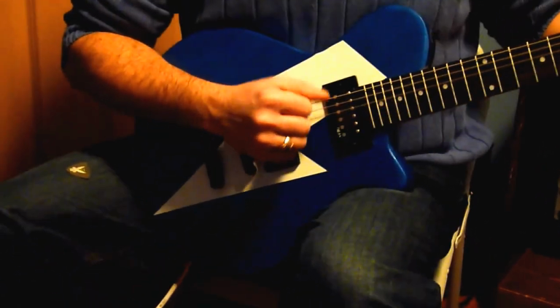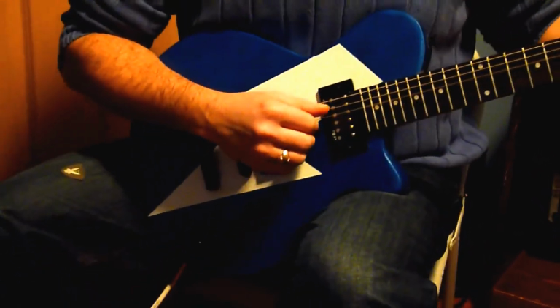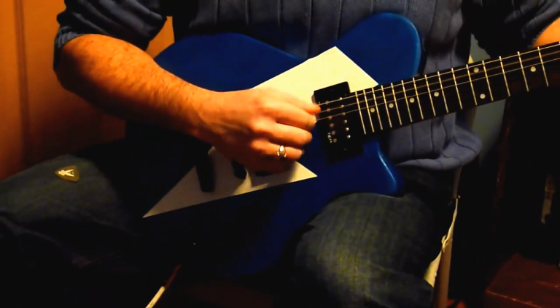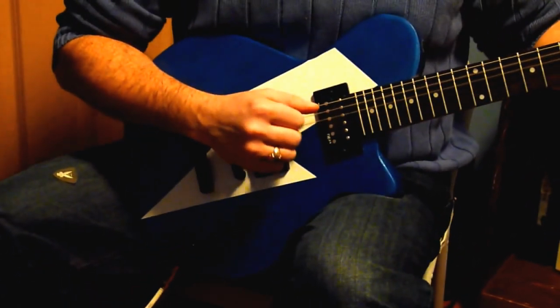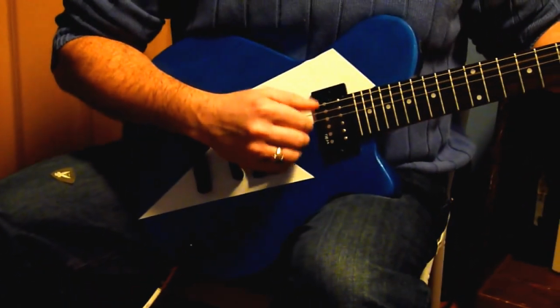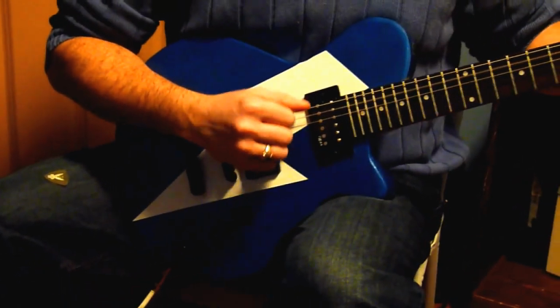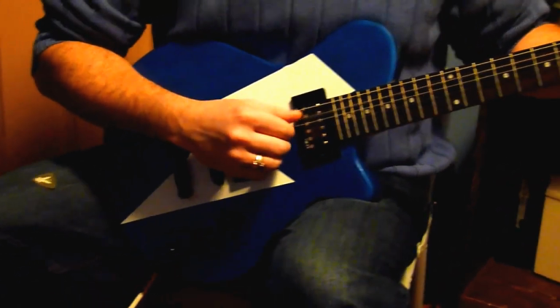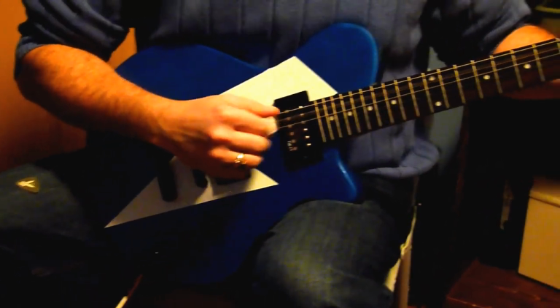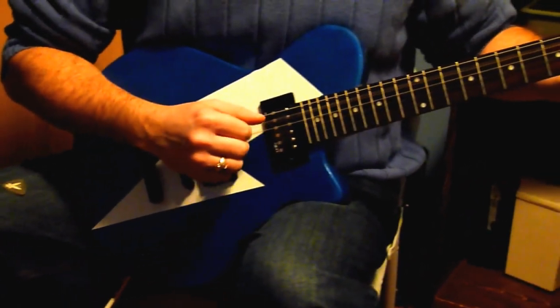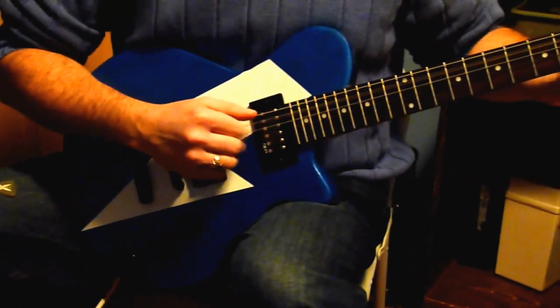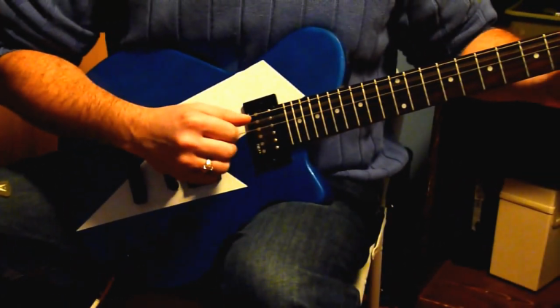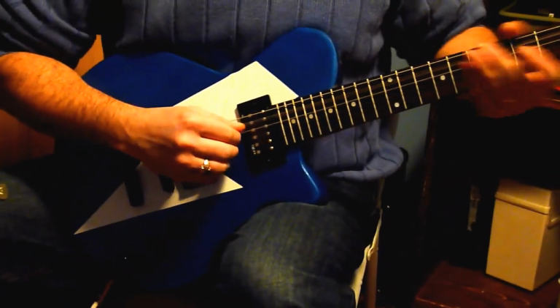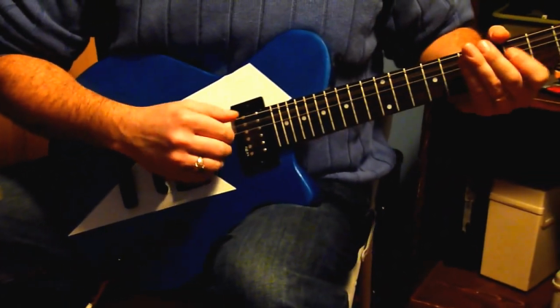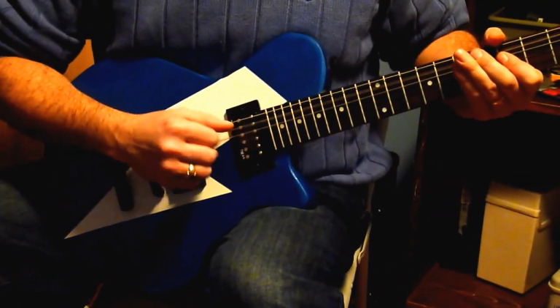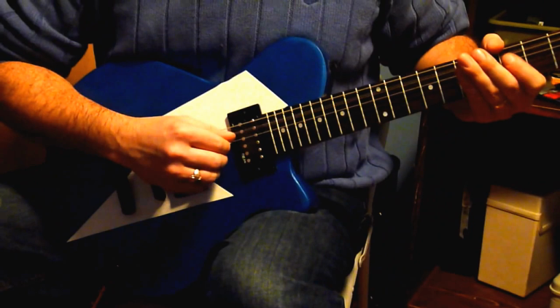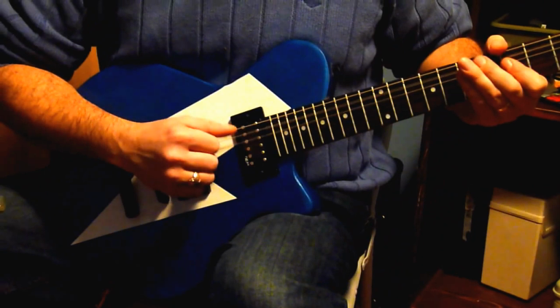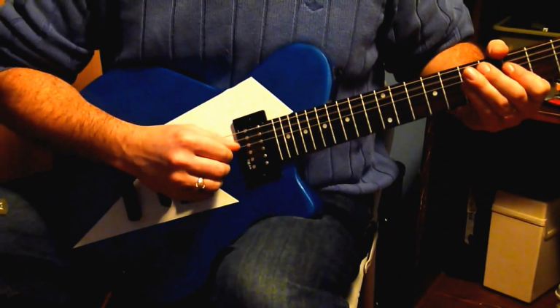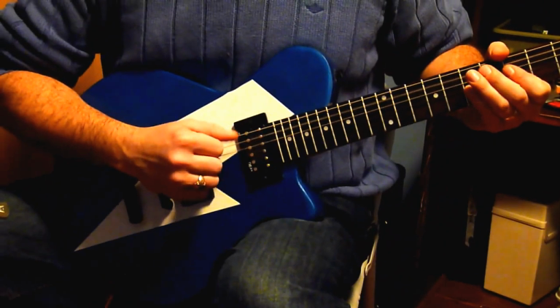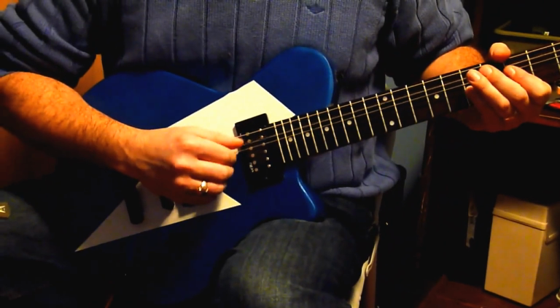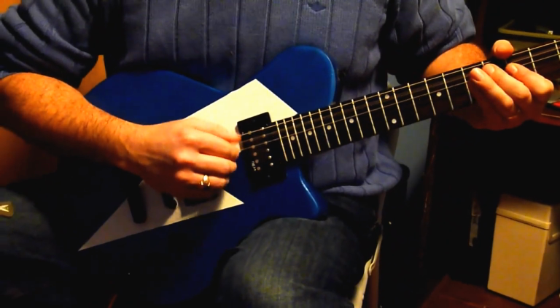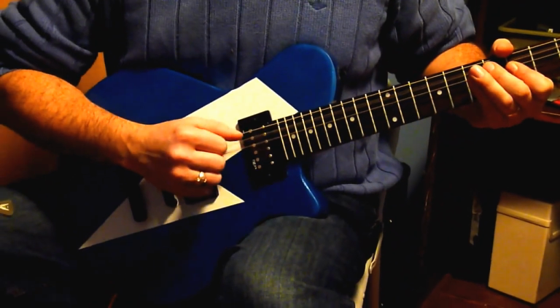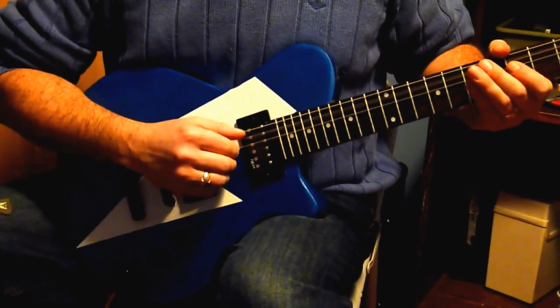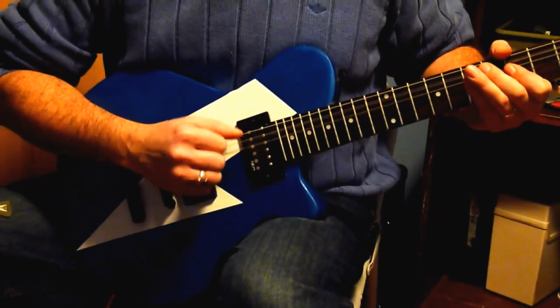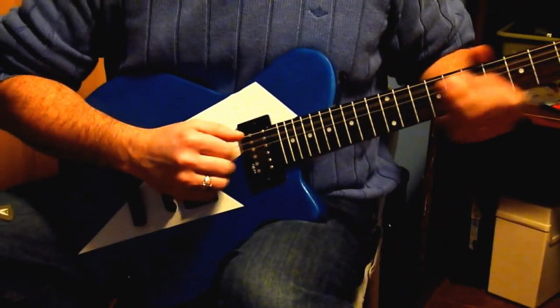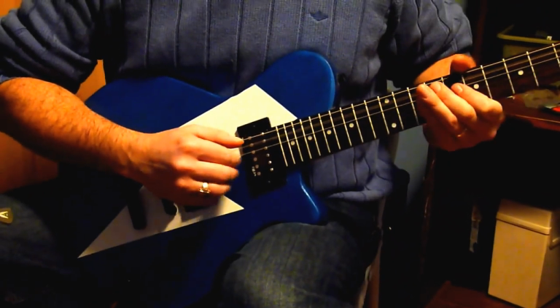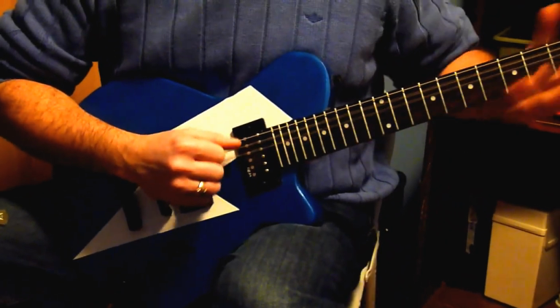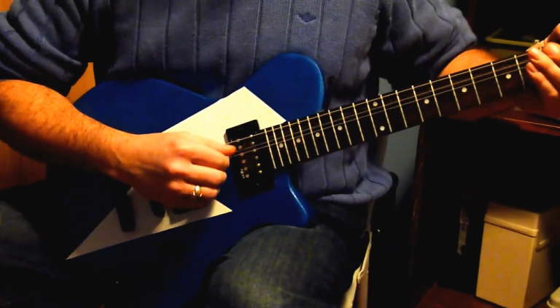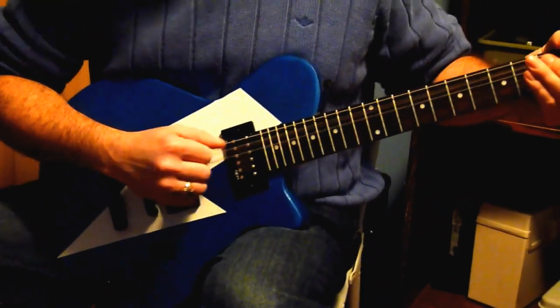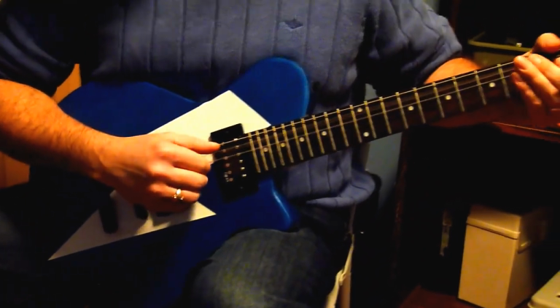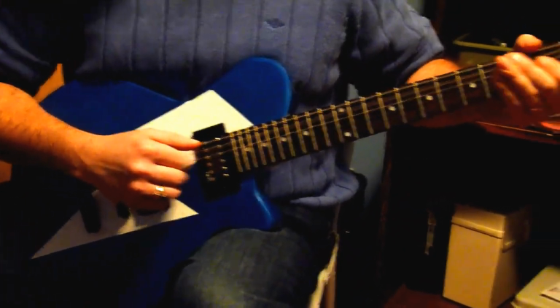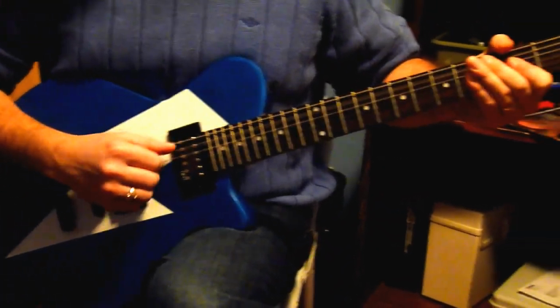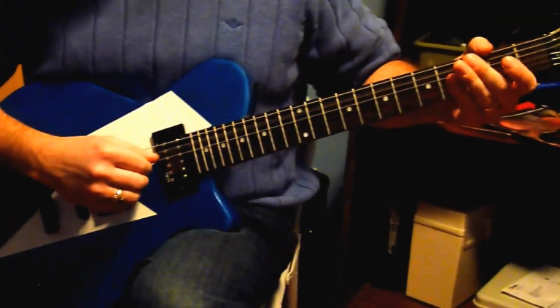Got a guitar, a theme guitar, deep pickups. Pretty nice sounding.